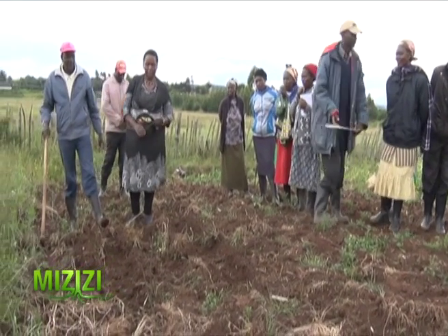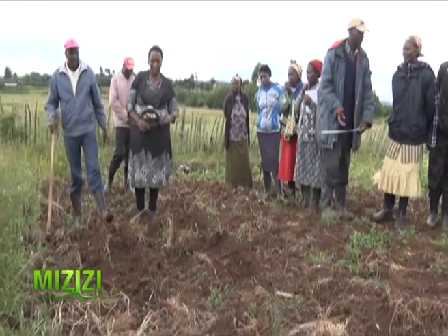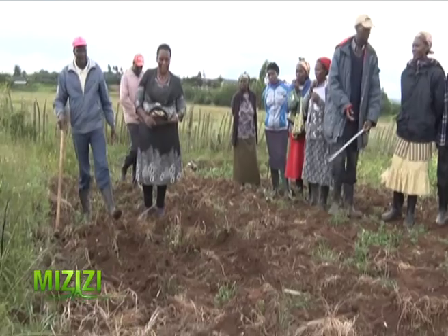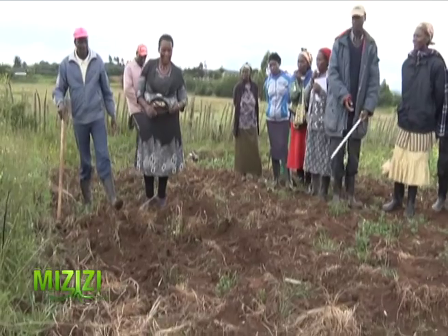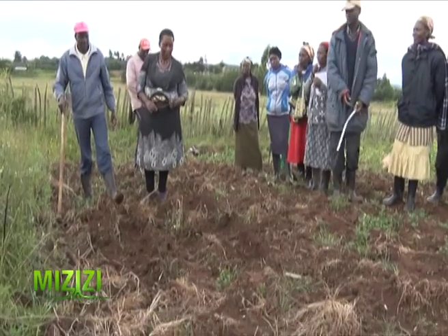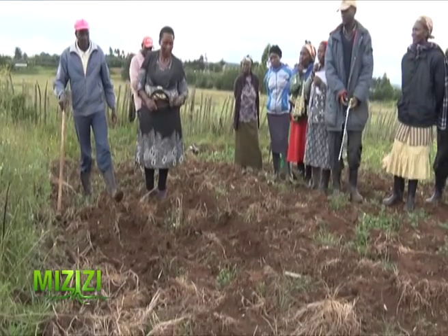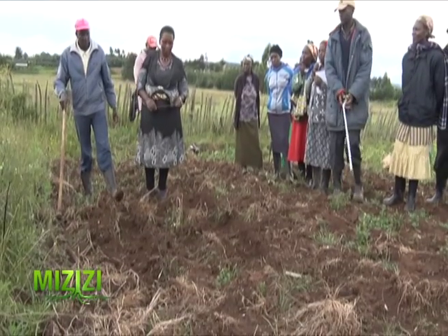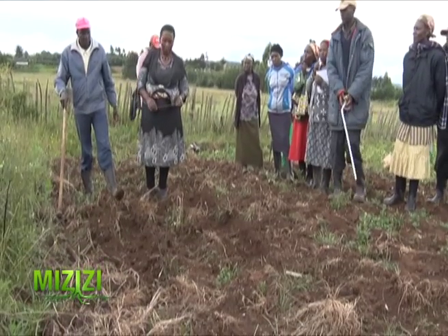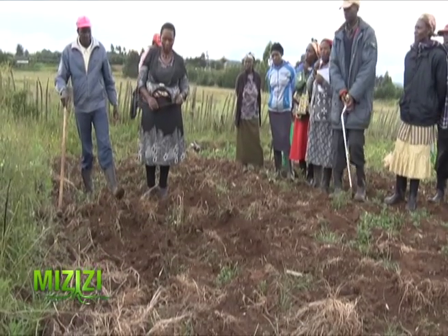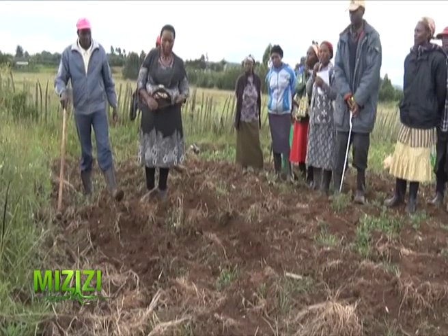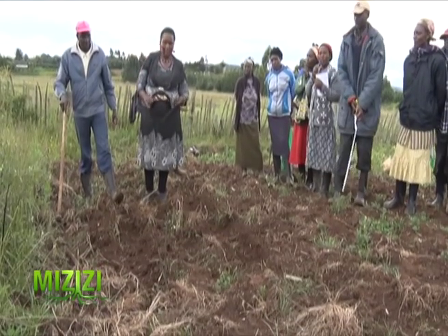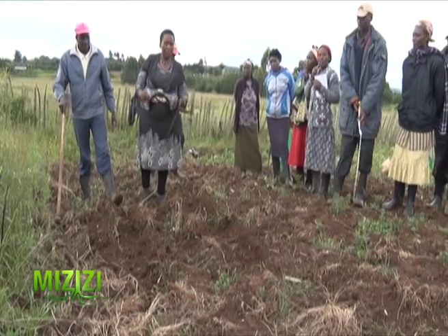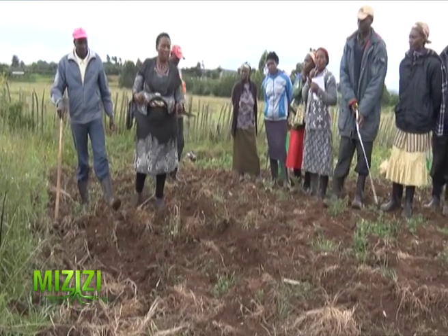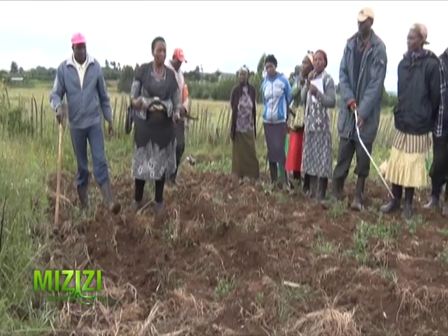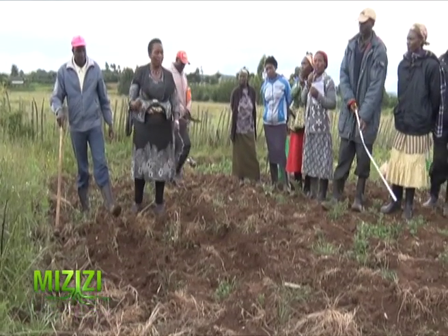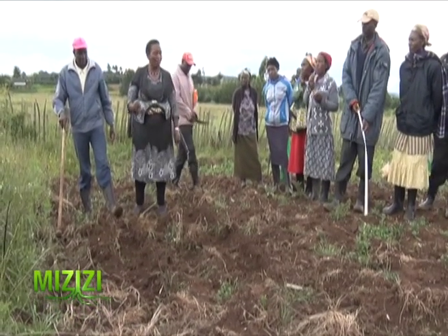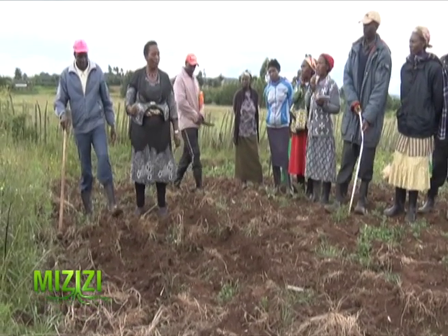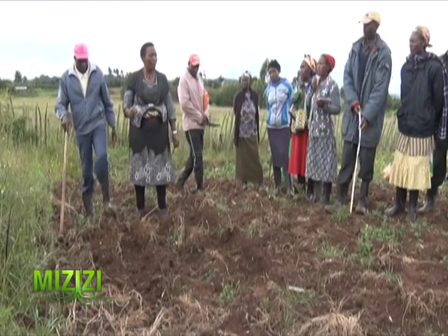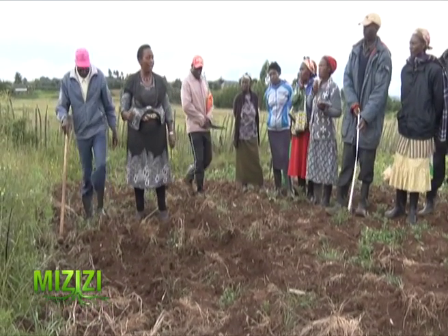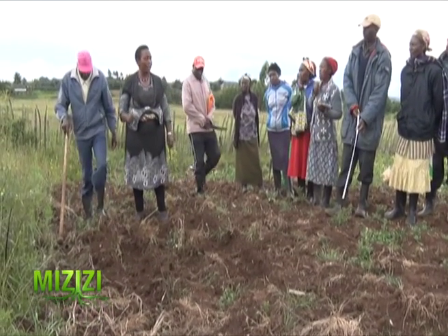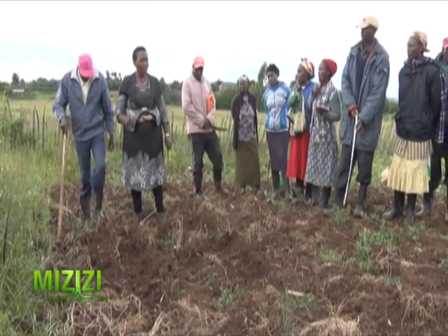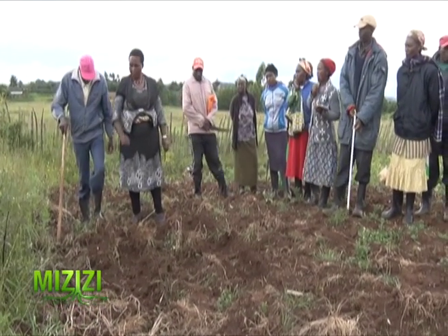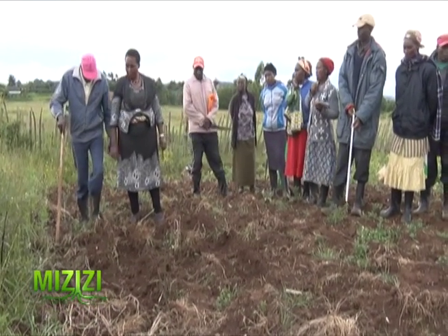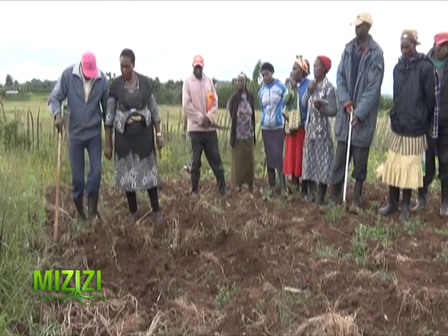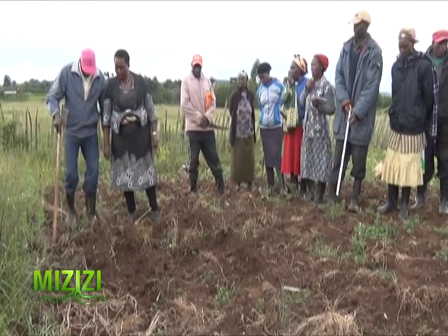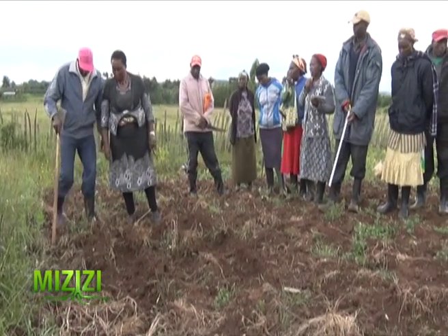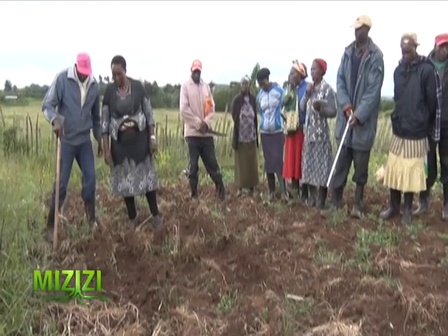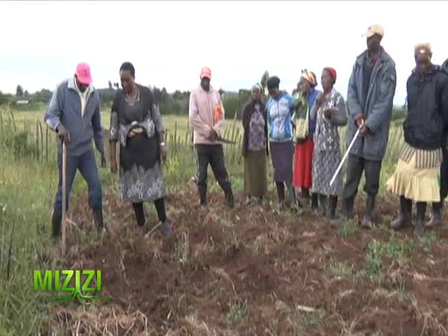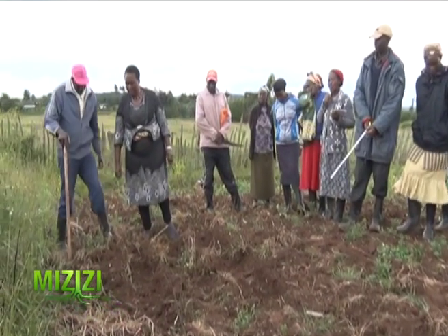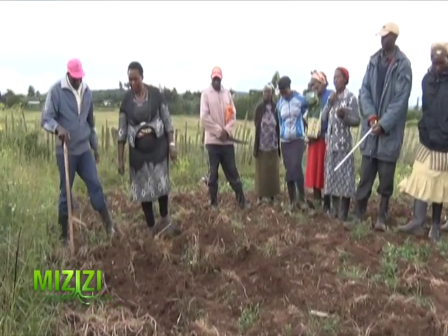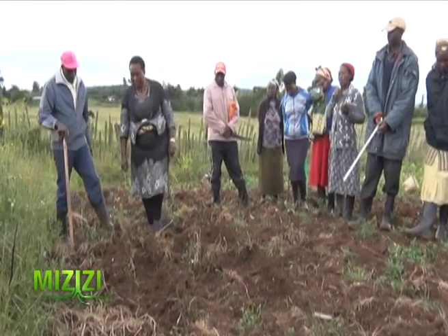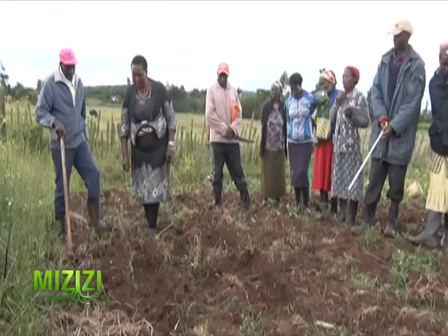Now we are learning about planting. We are planting potatoes.